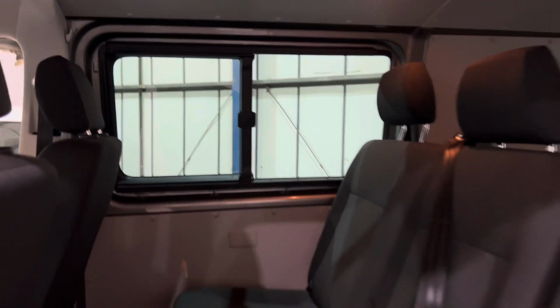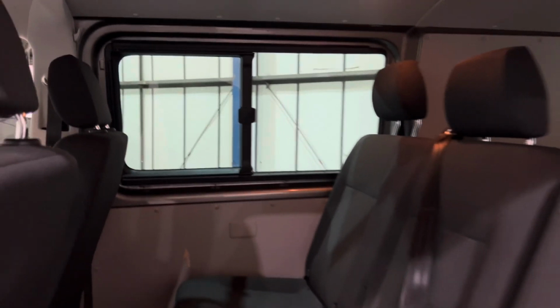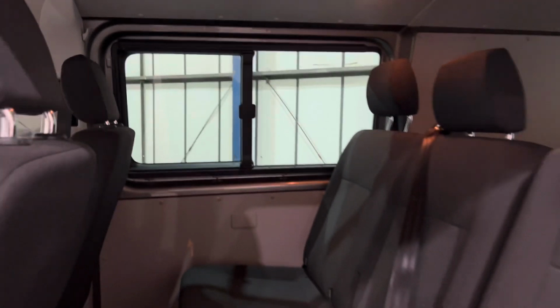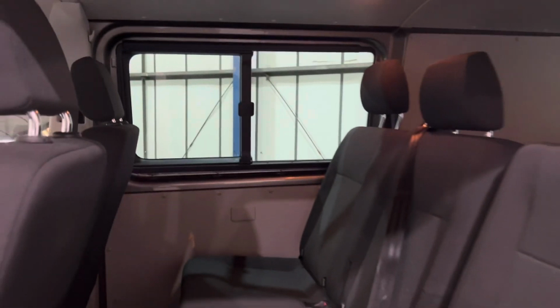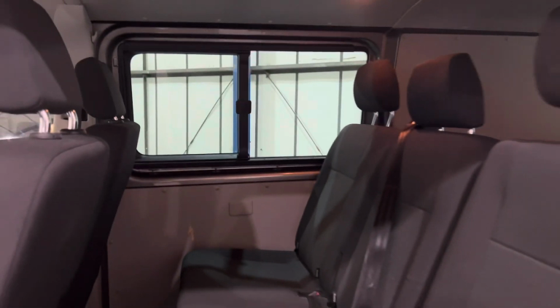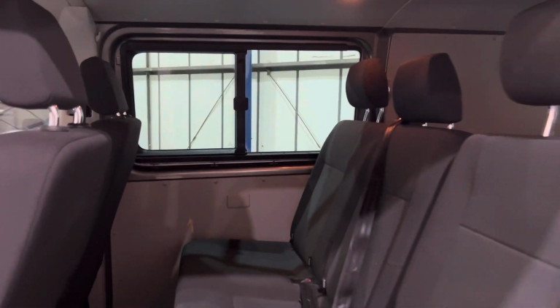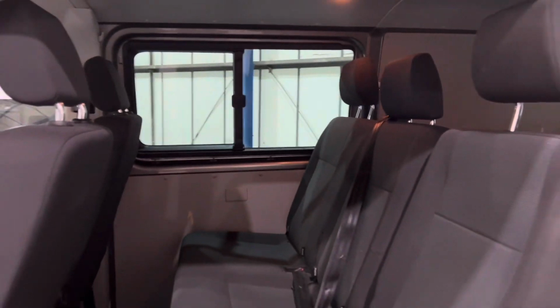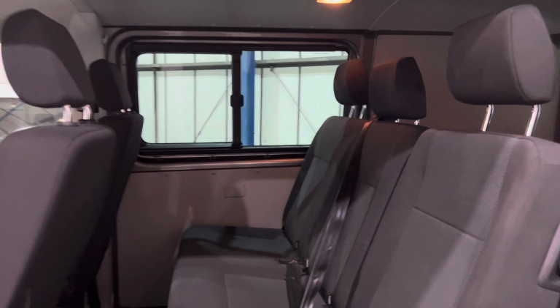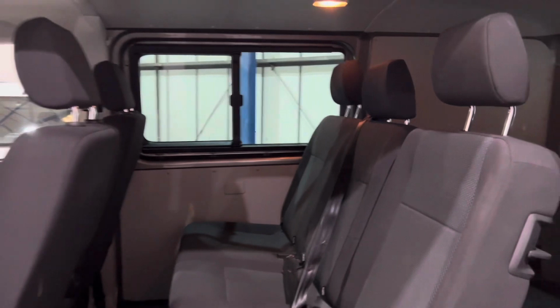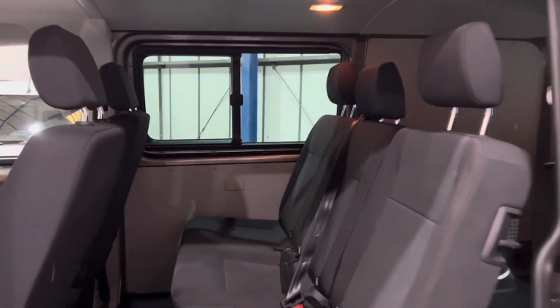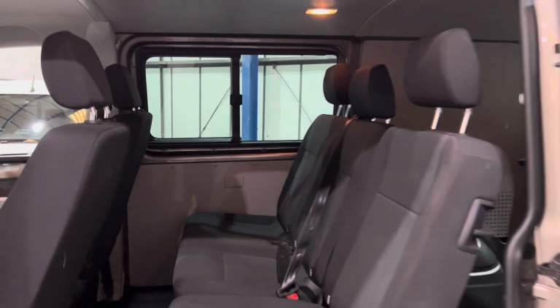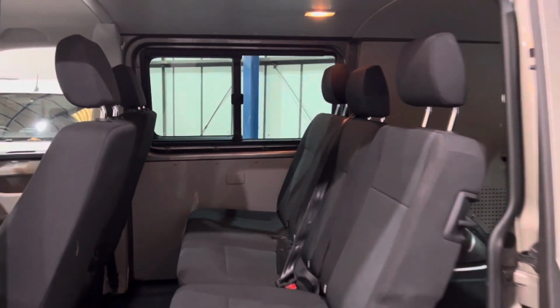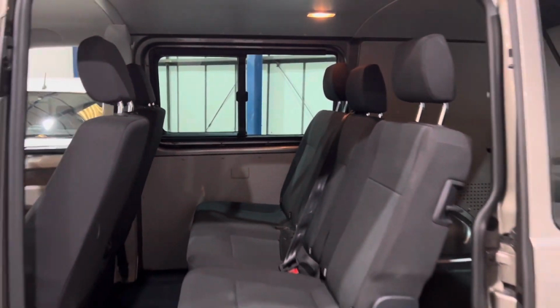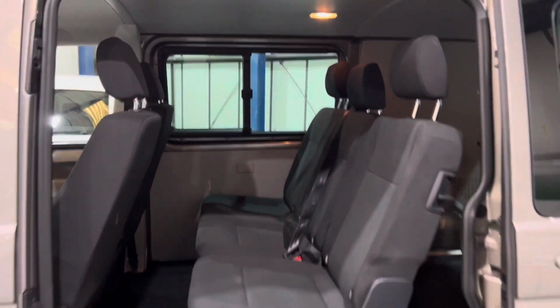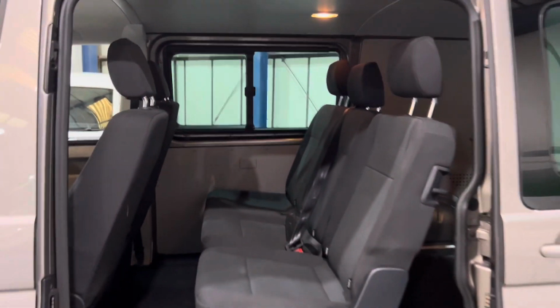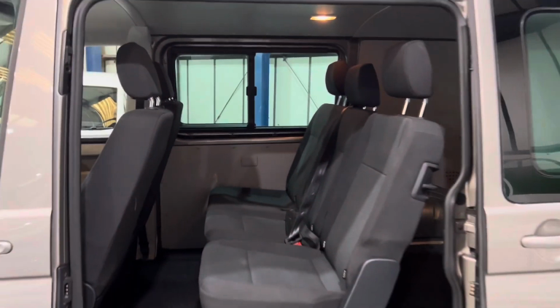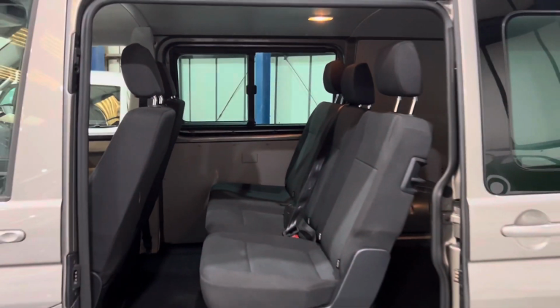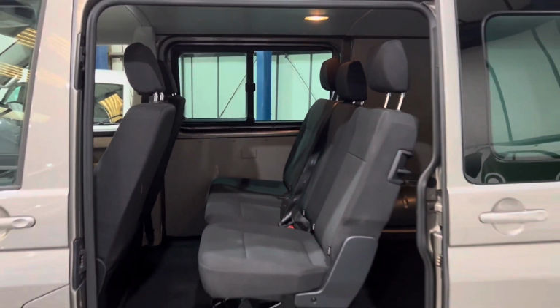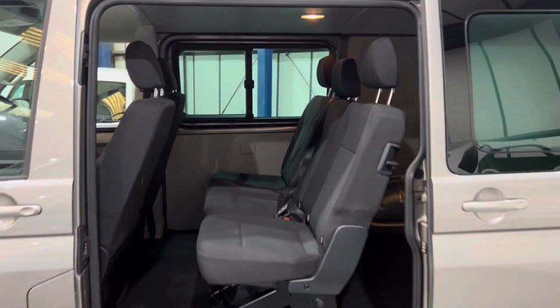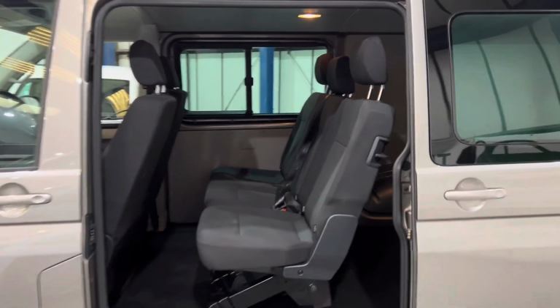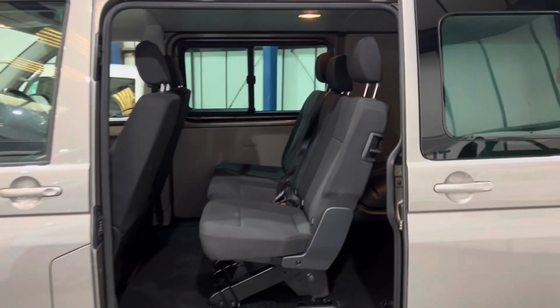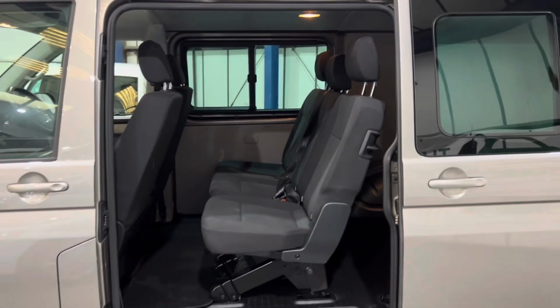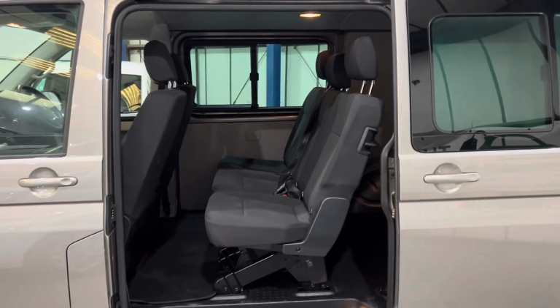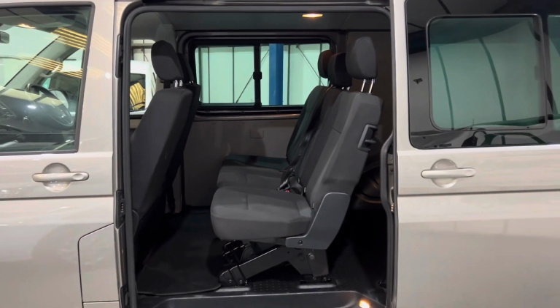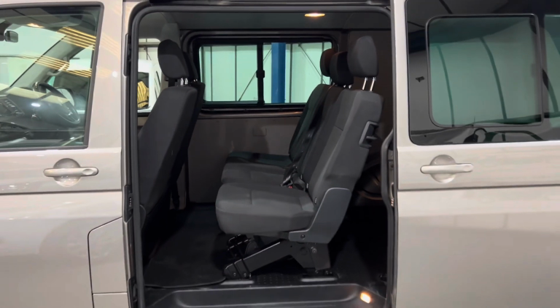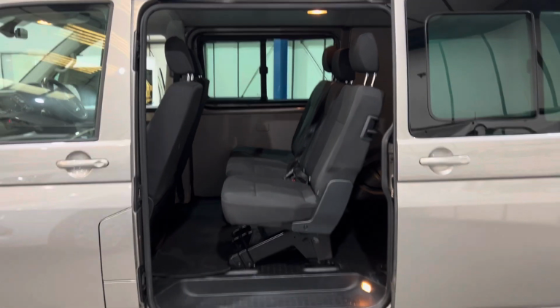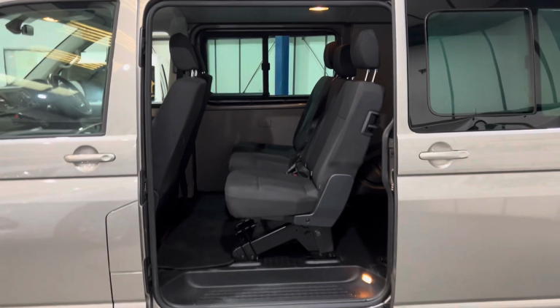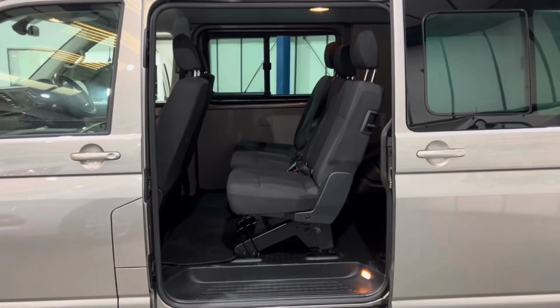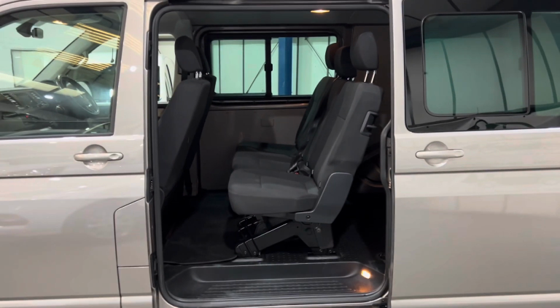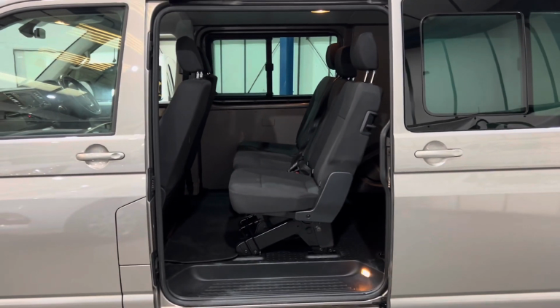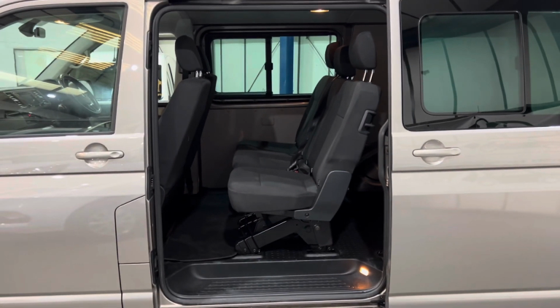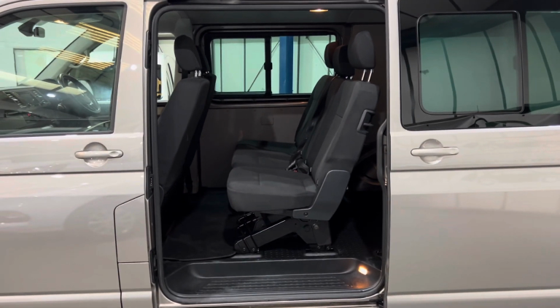41,000 miles on this van - drives so nice with the DSG gearbox.